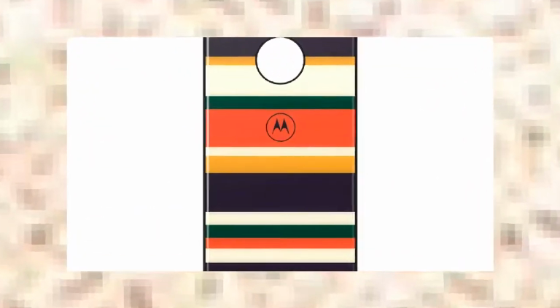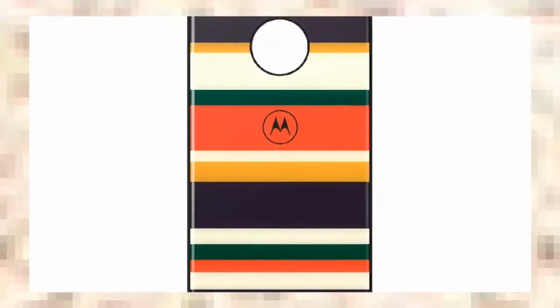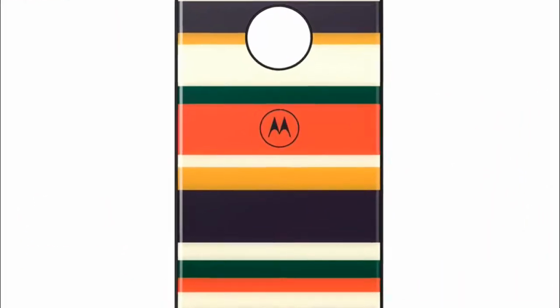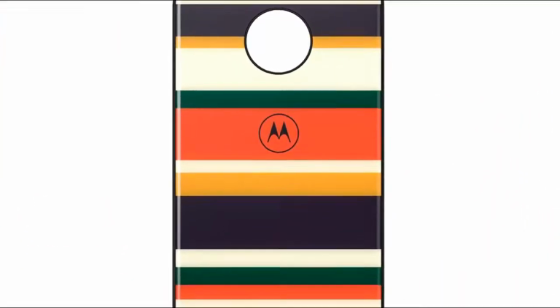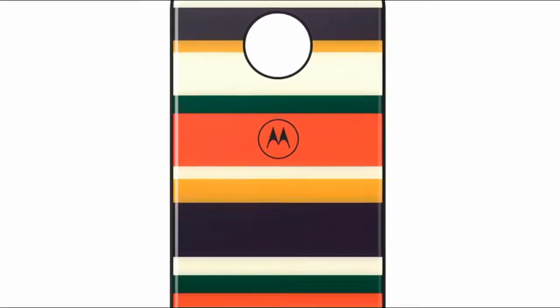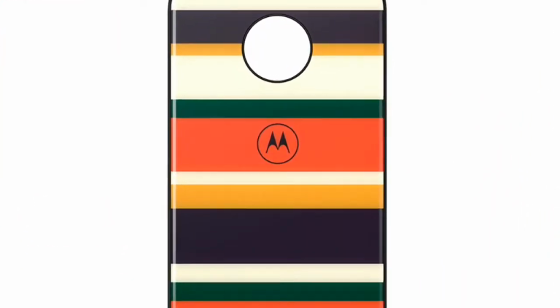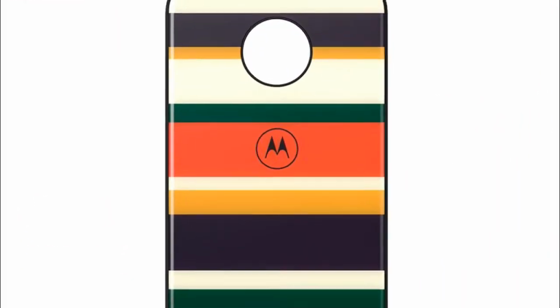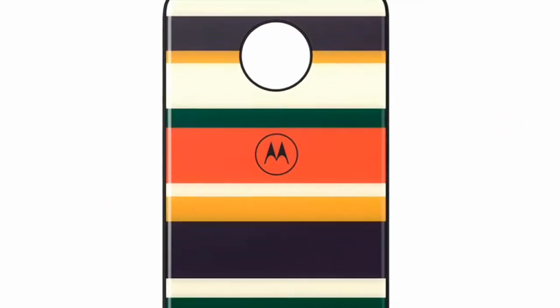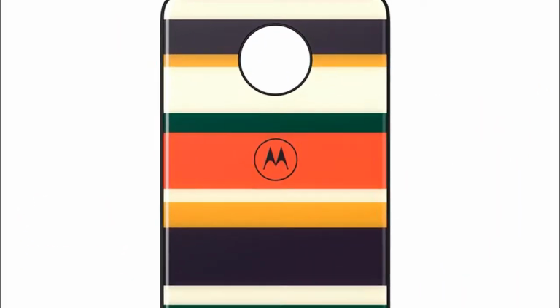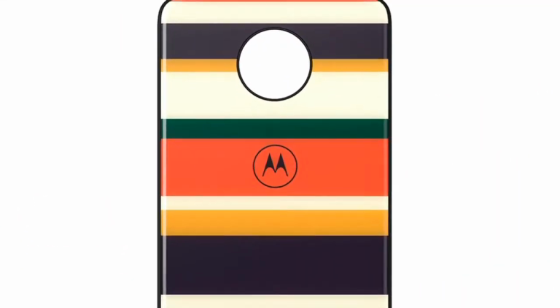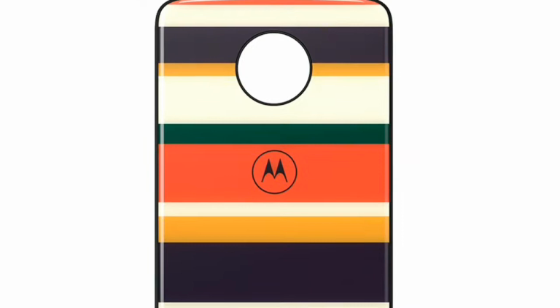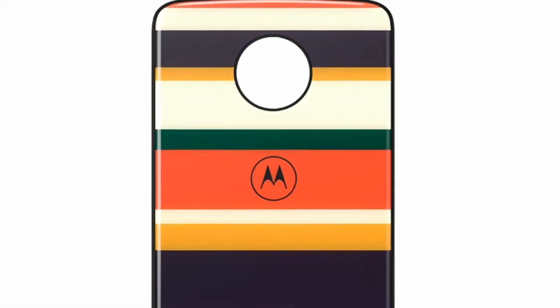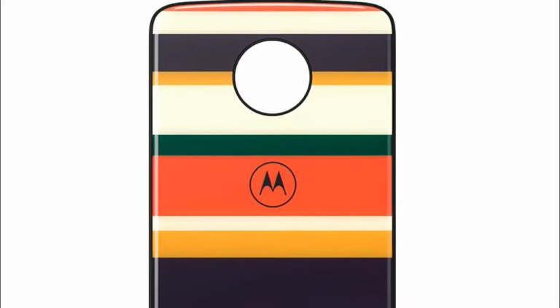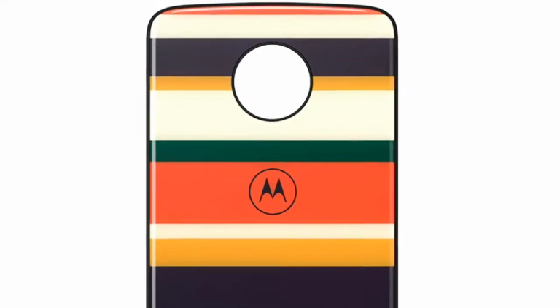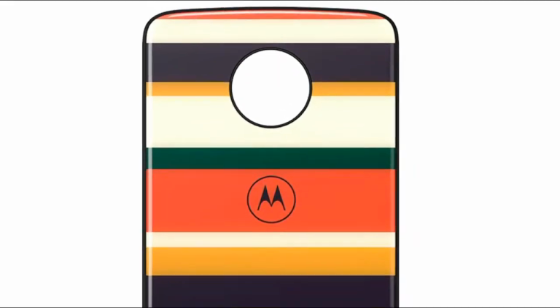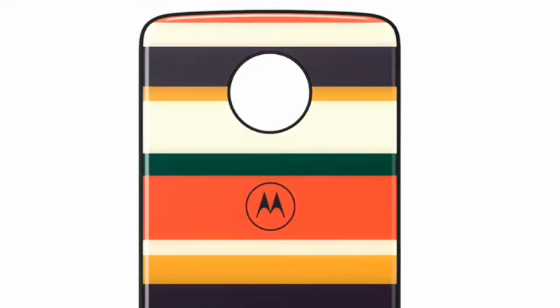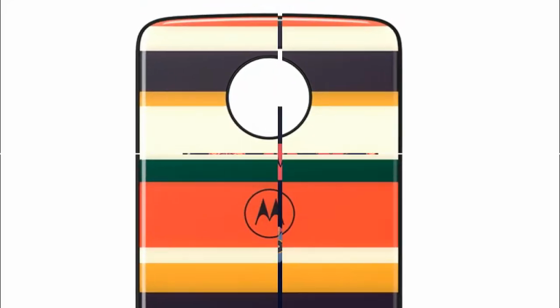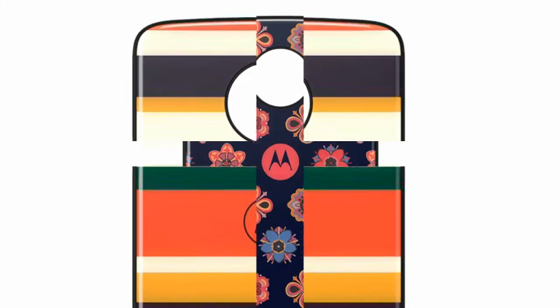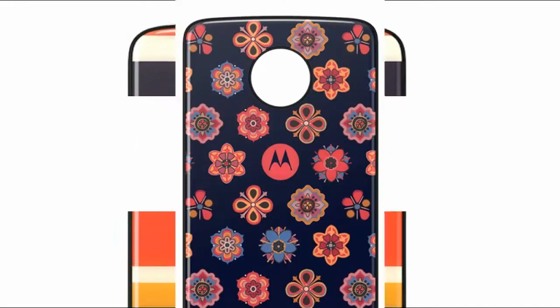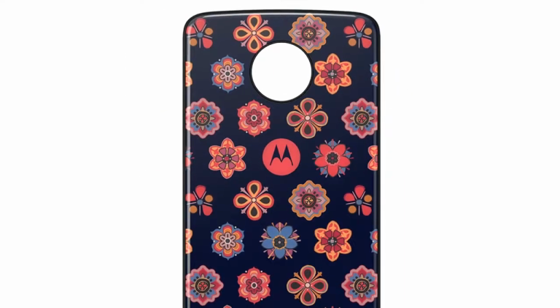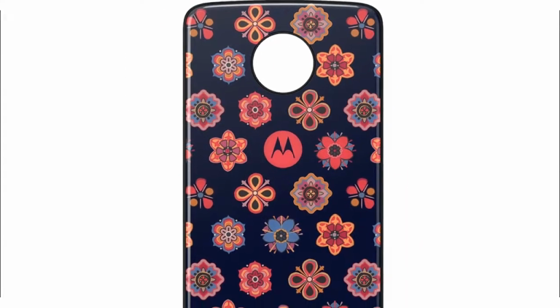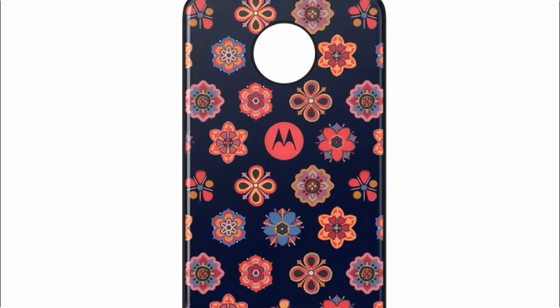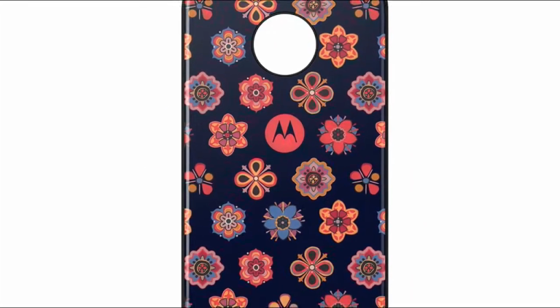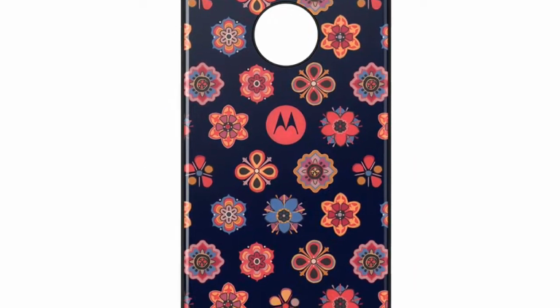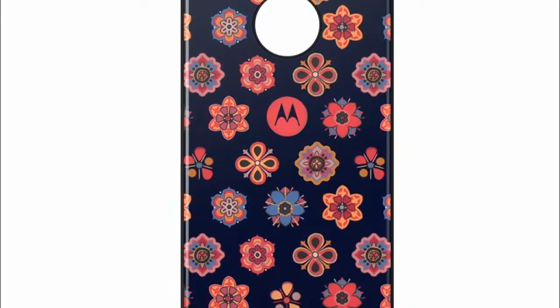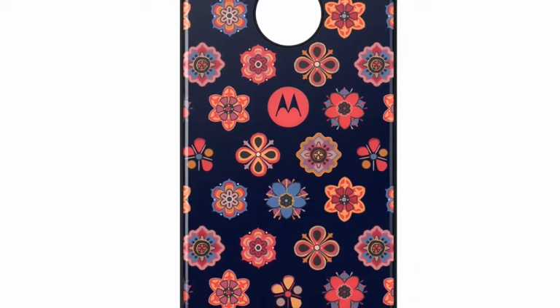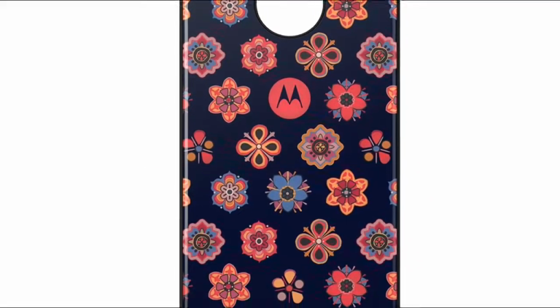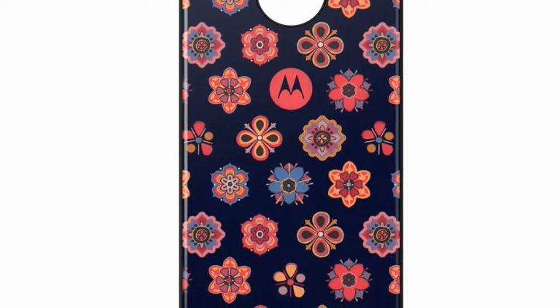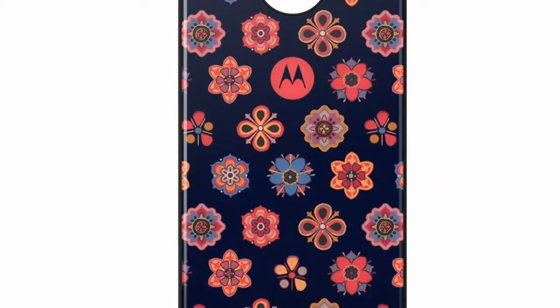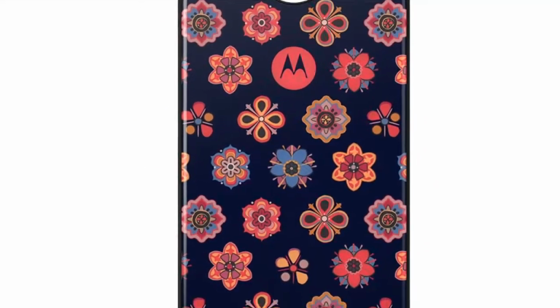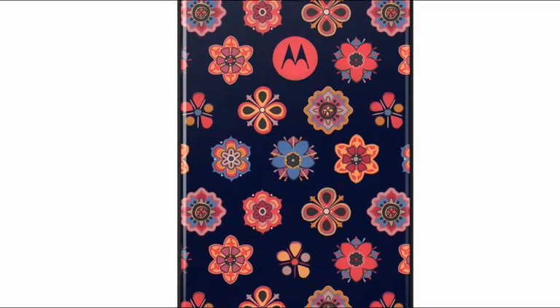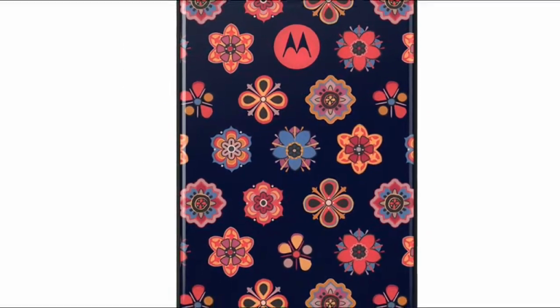Regardless of design, all Moto StyleShell mods are compatible with any current Moto Z phone, and we're assuming they'll also work with the upcoming Moto Z3 series.